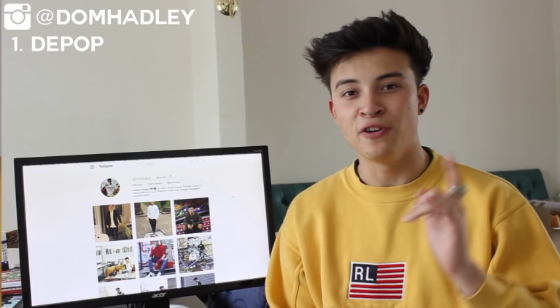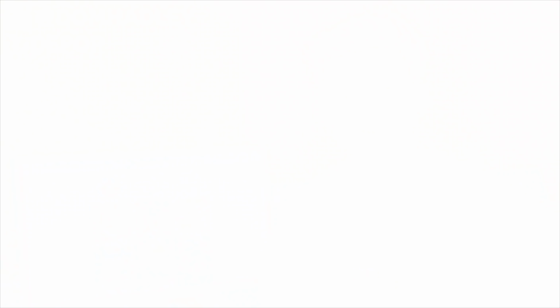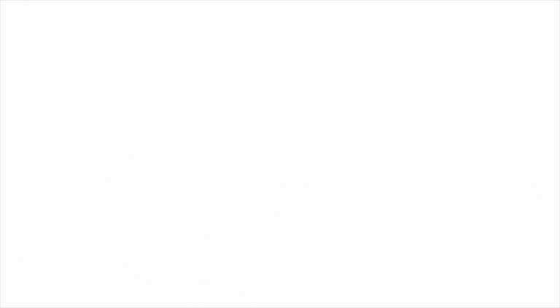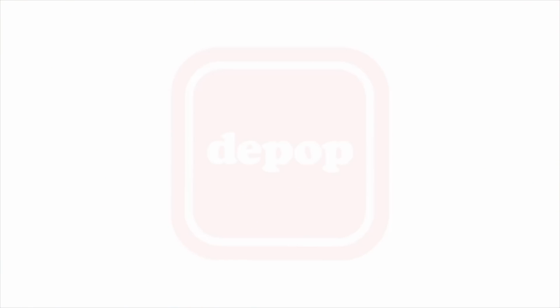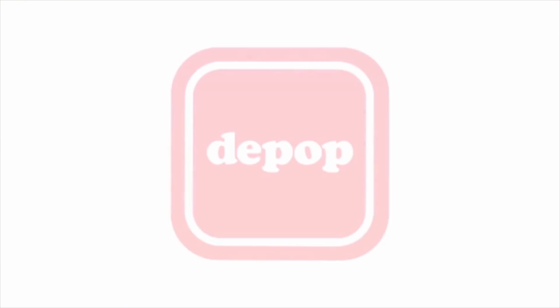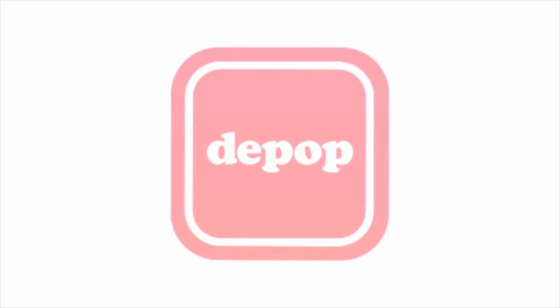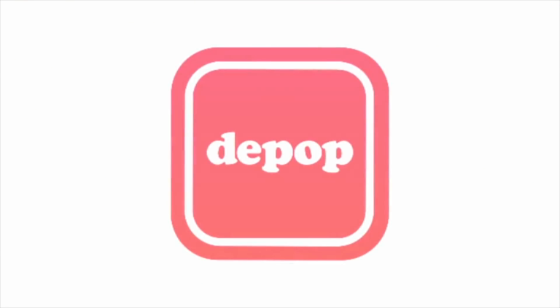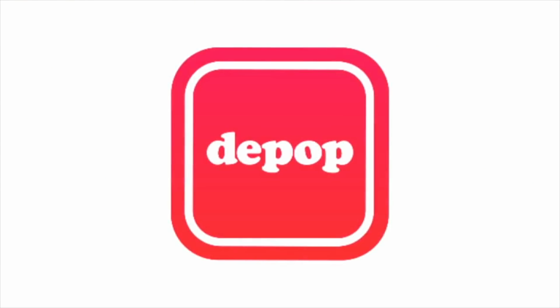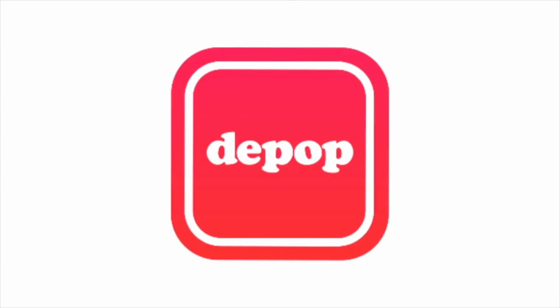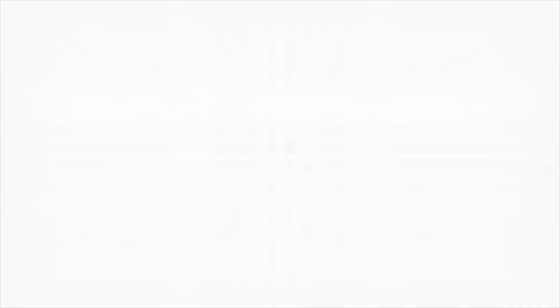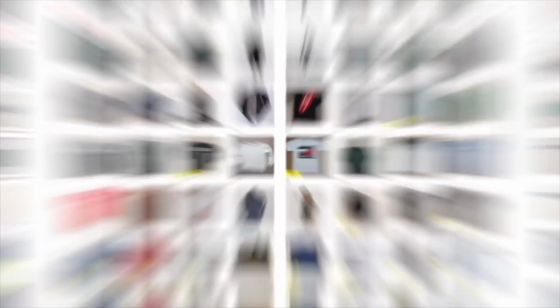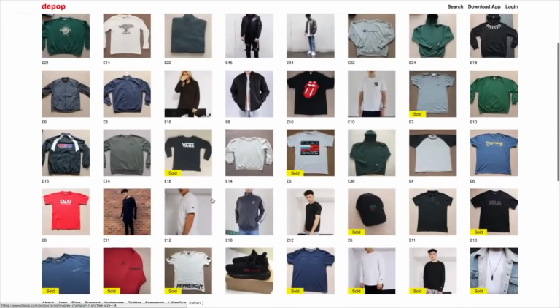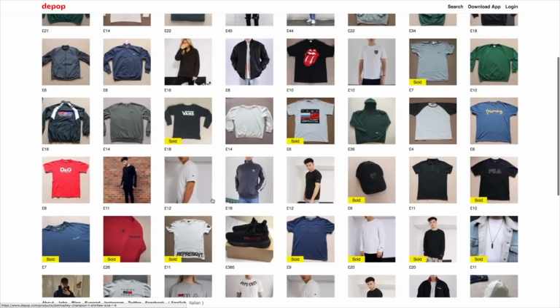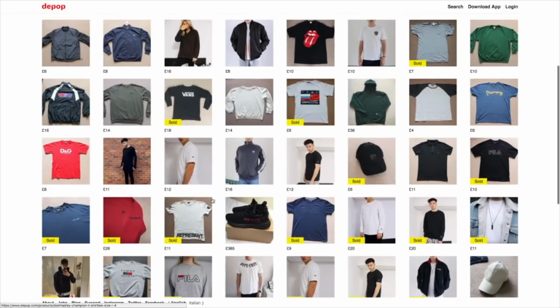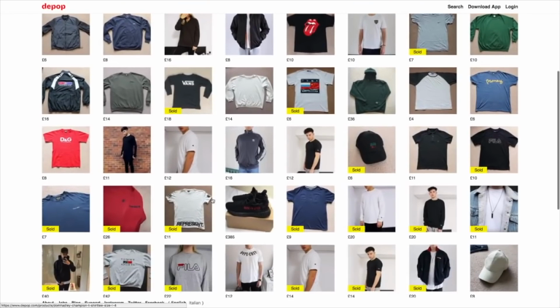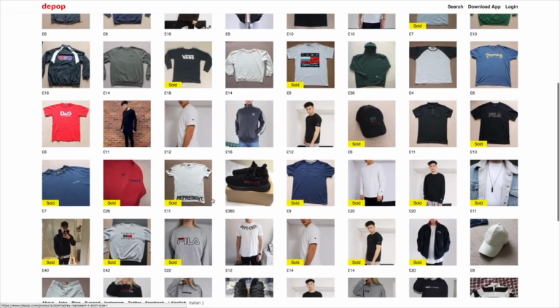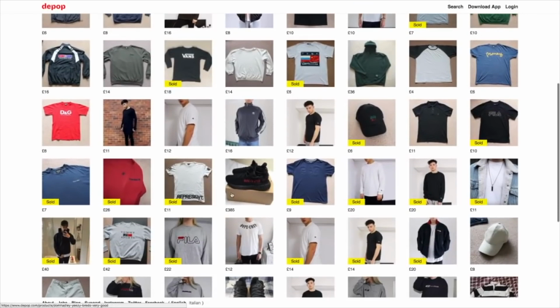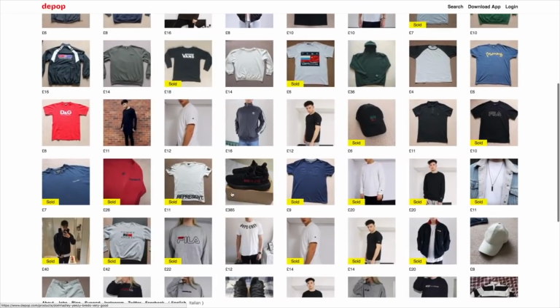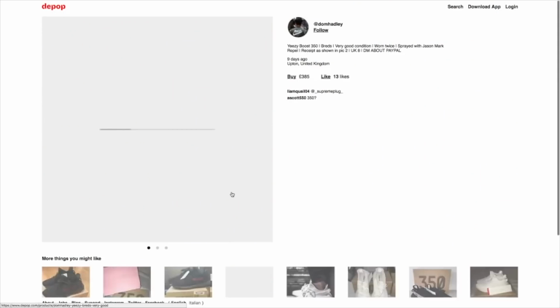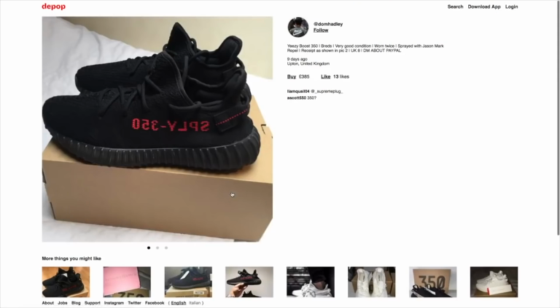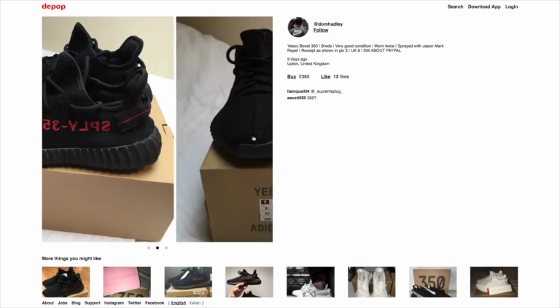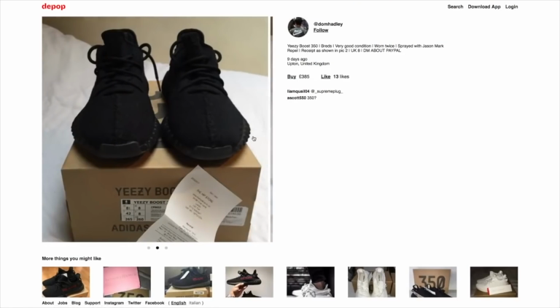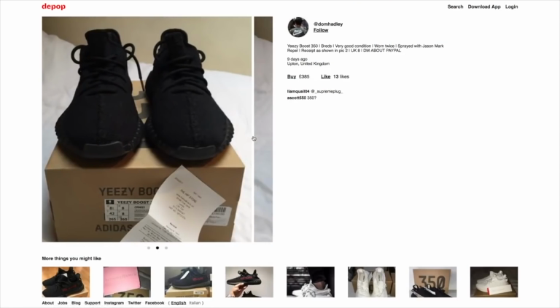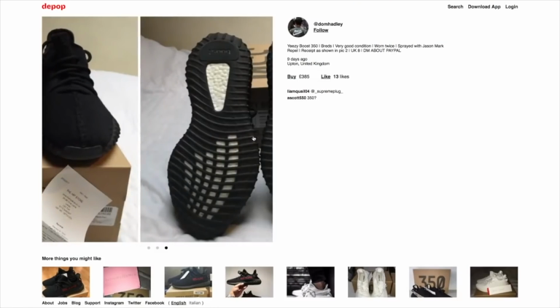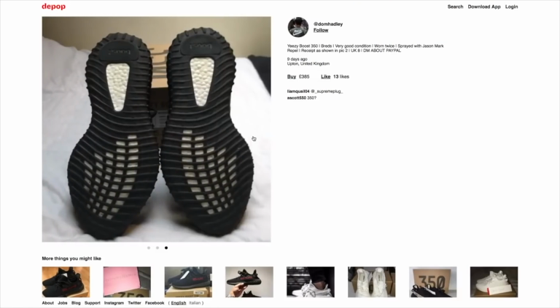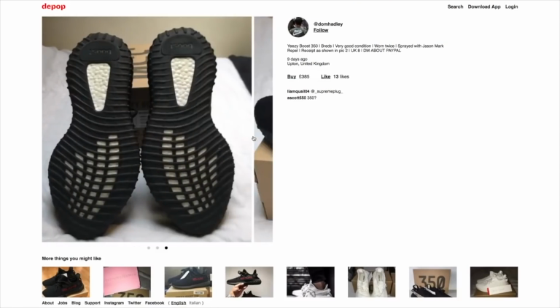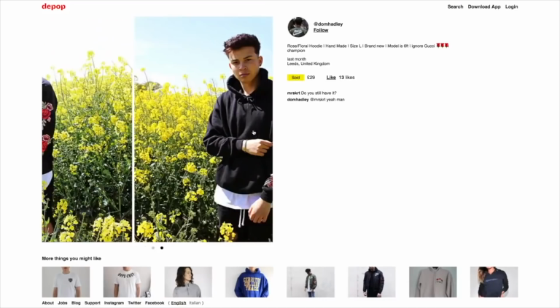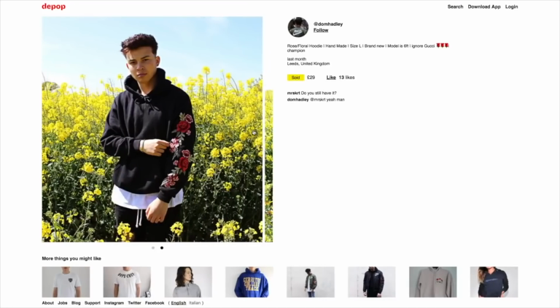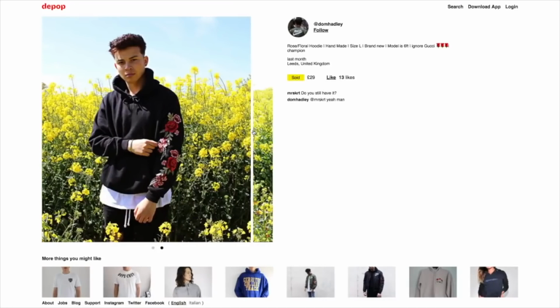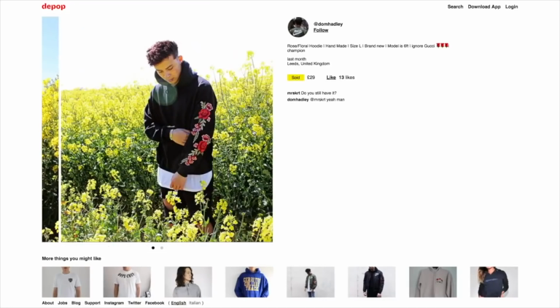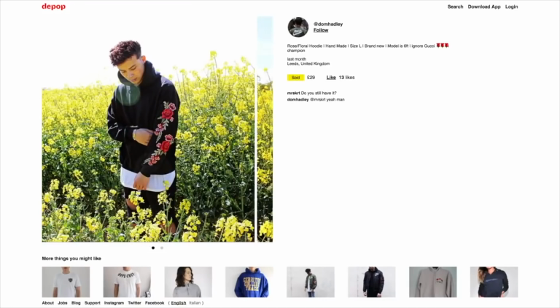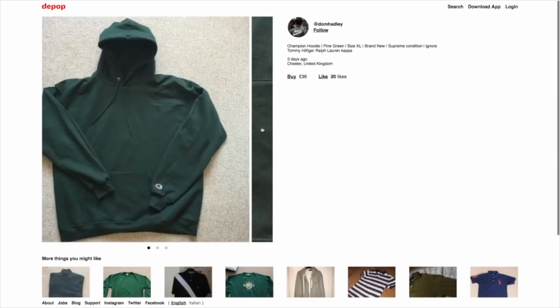So the first place I have to show is Depop. If you follow me on Instagram, which is Dom Hadley, you will know on my Instagram stories I'm always selling stuff on my Depop — it's like my part-time job.